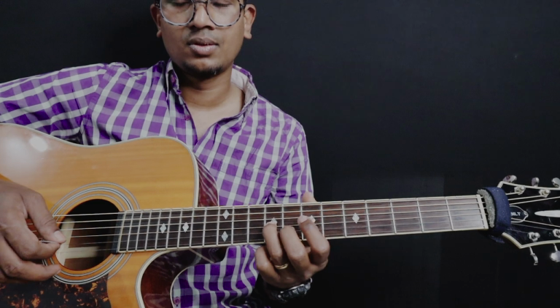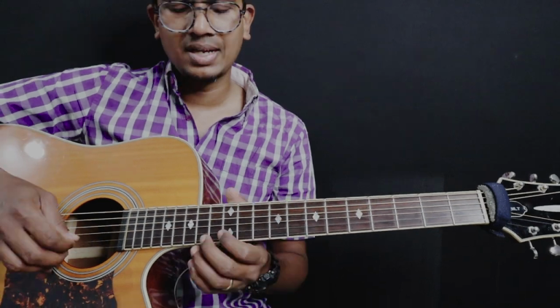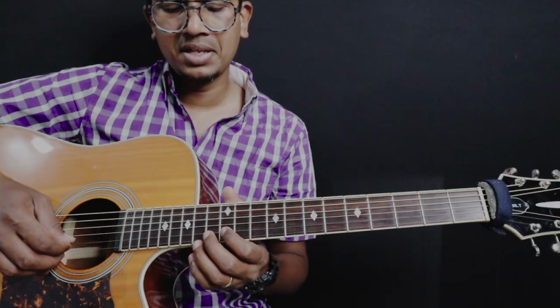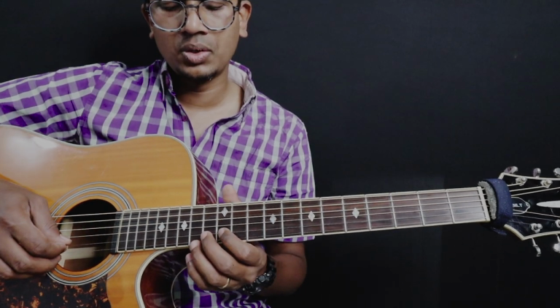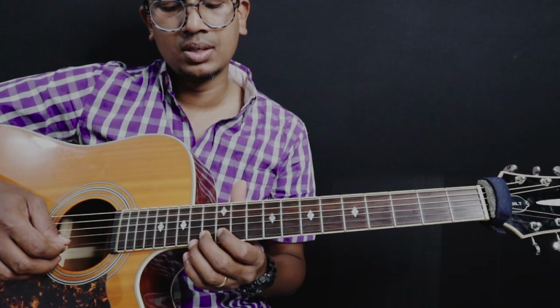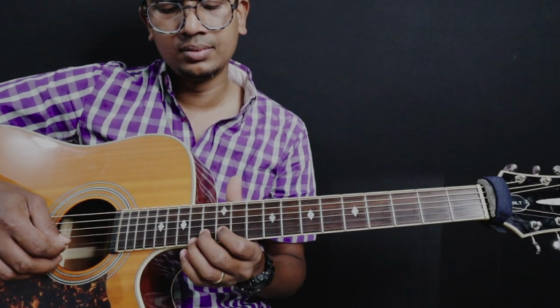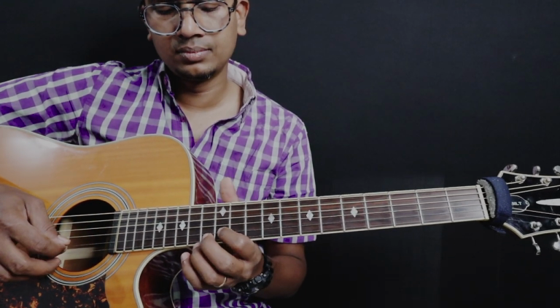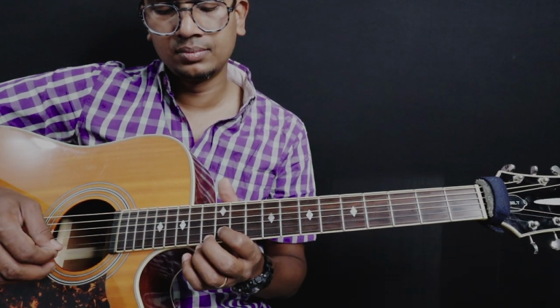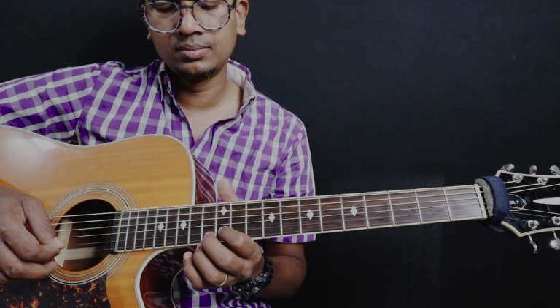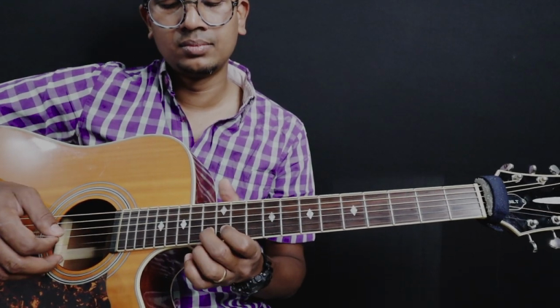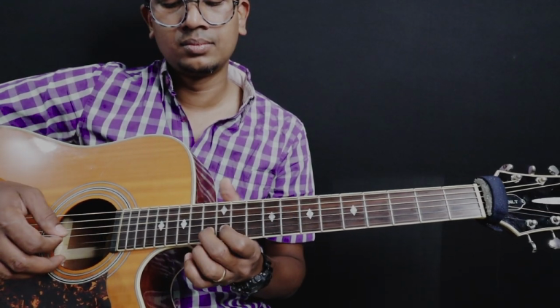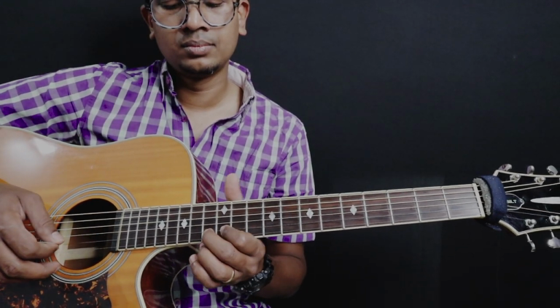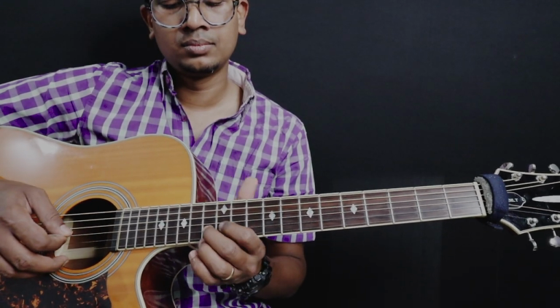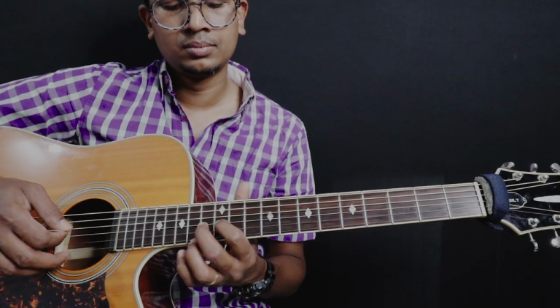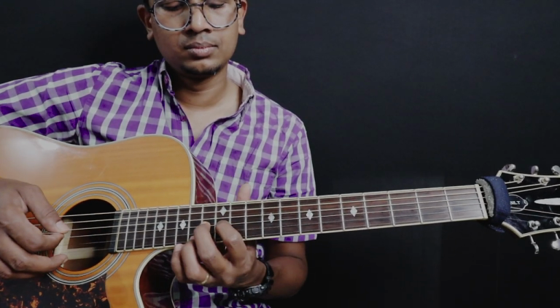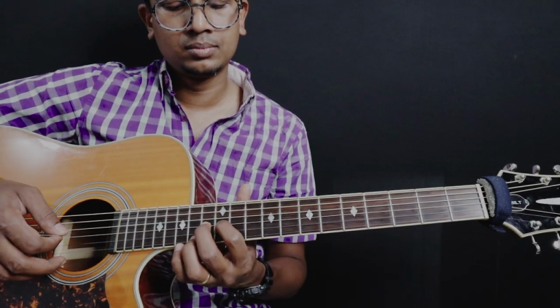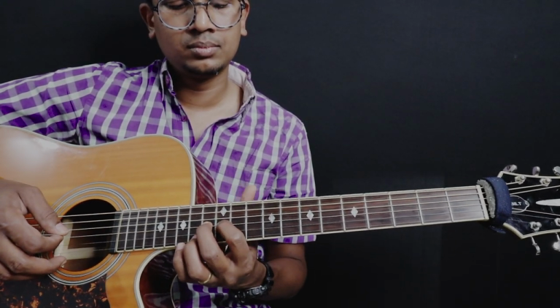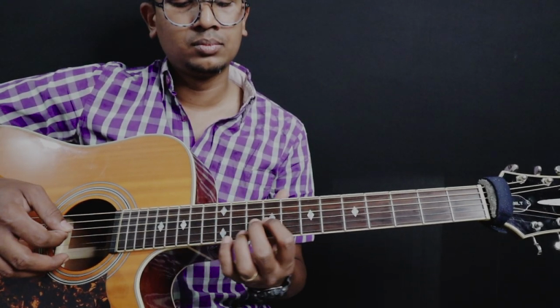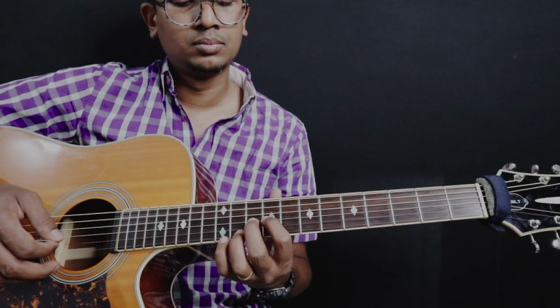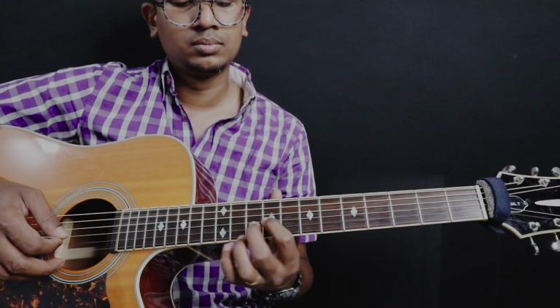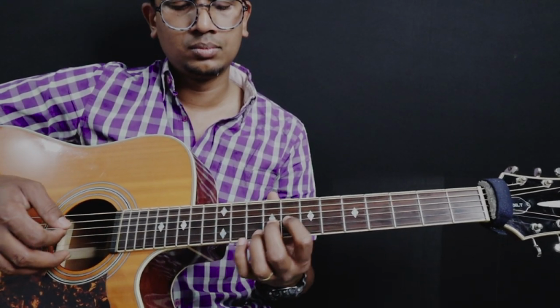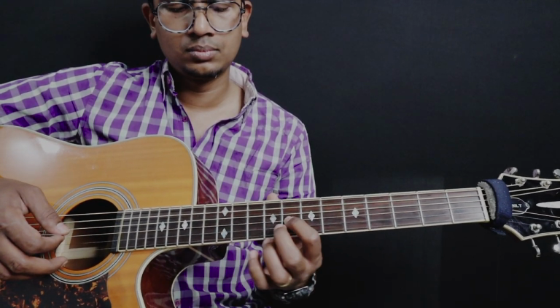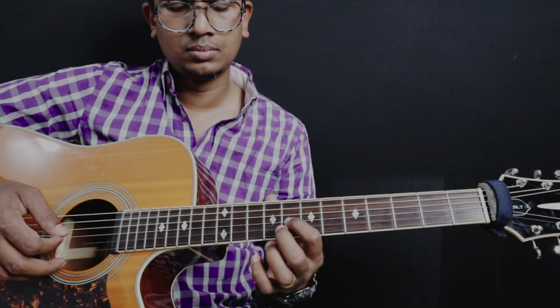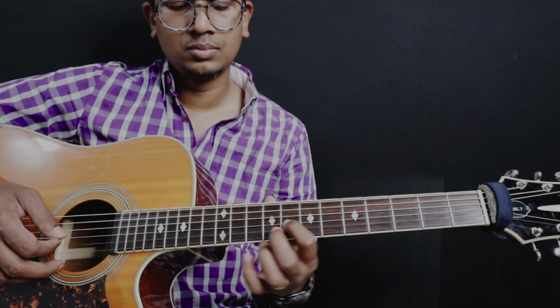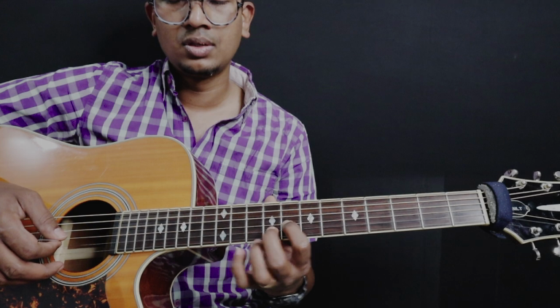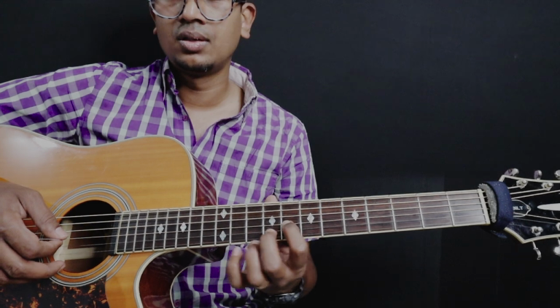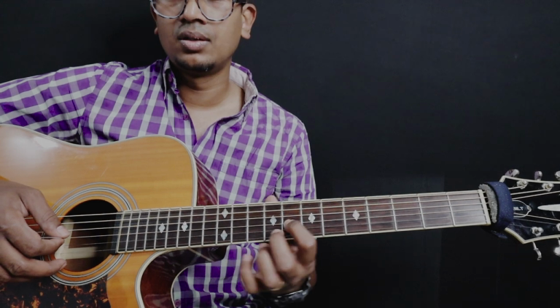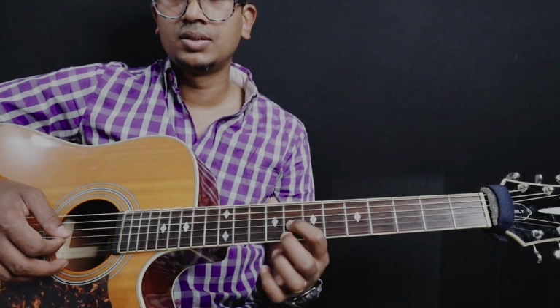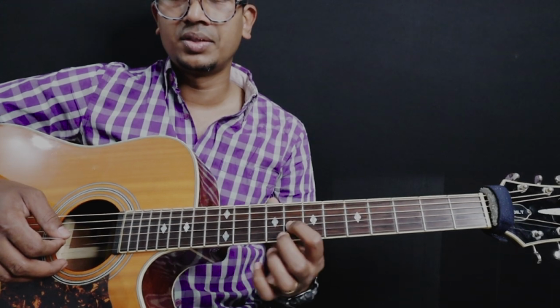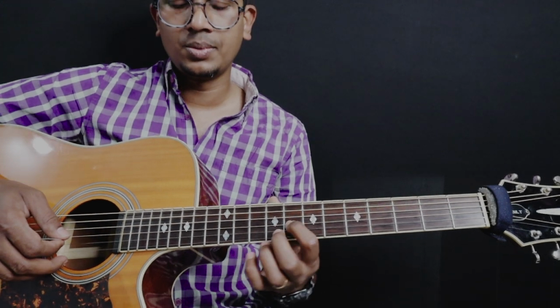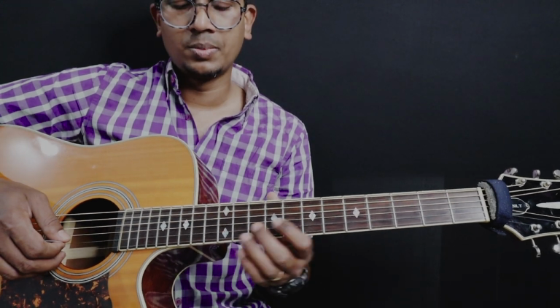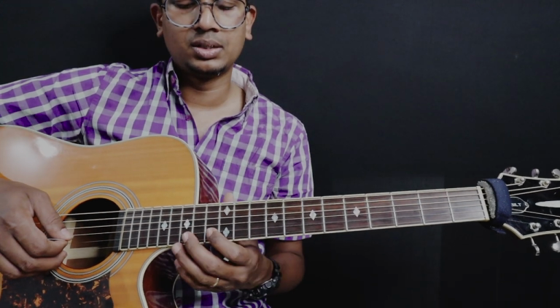And then we're going to learn. So this is how I'm going to do it.